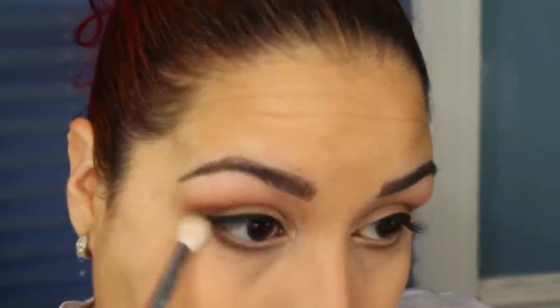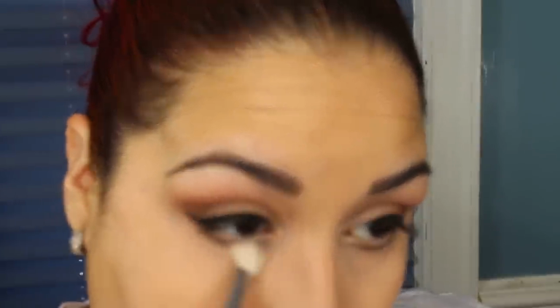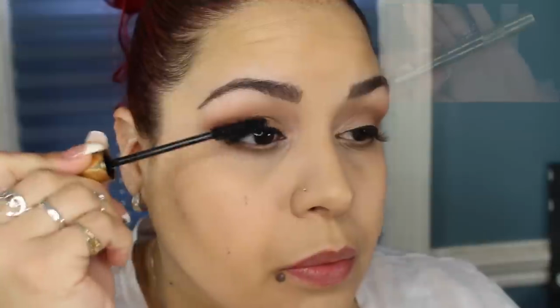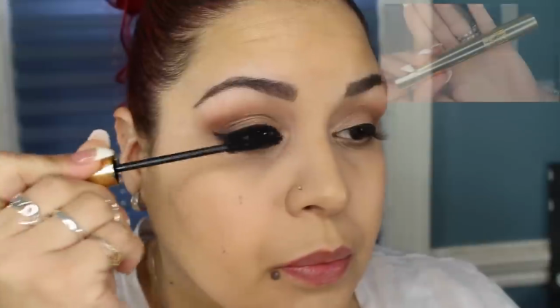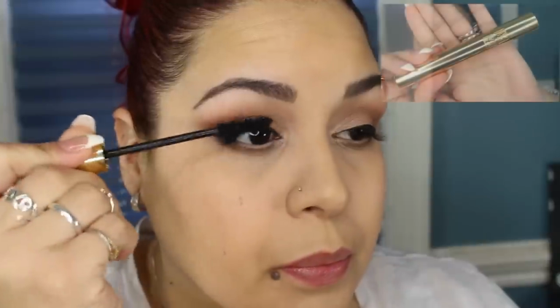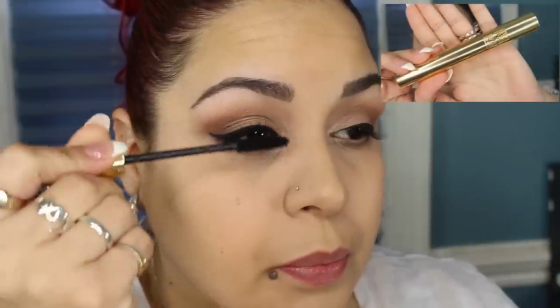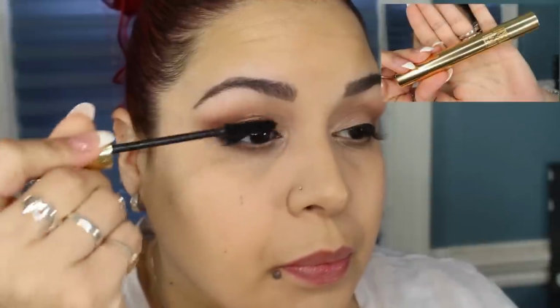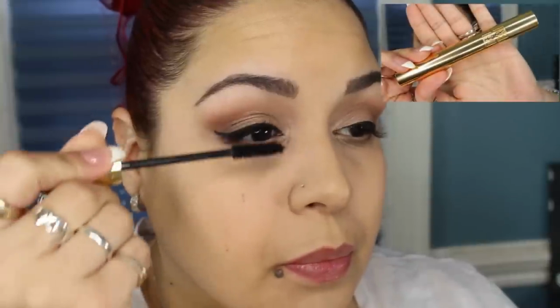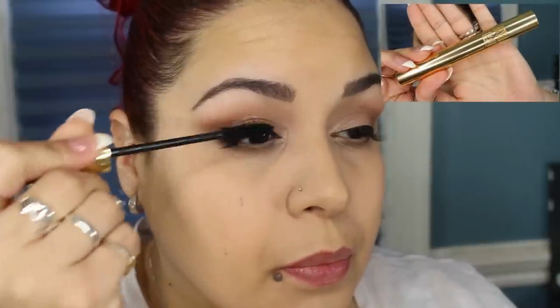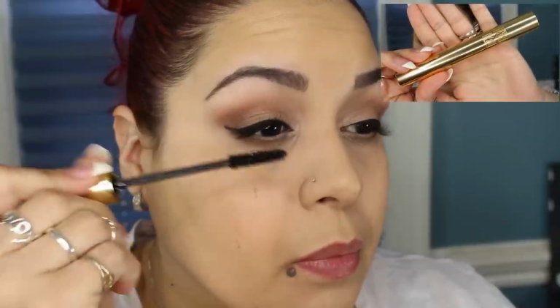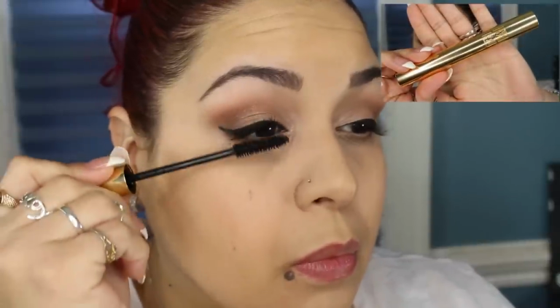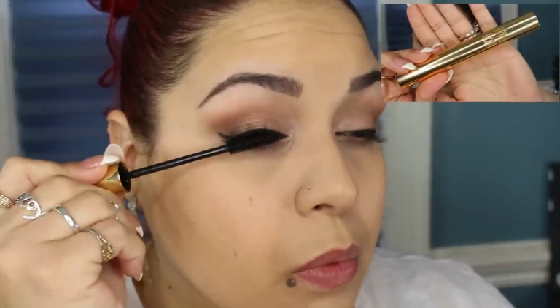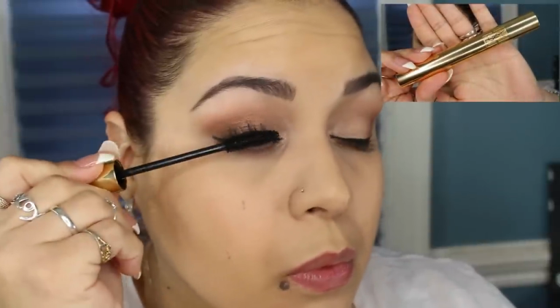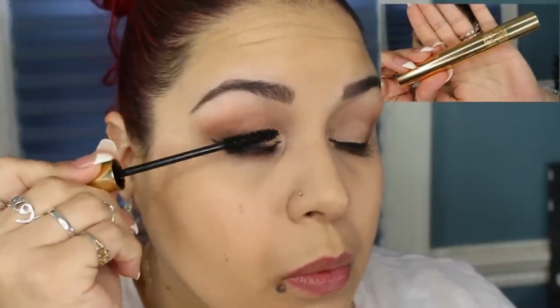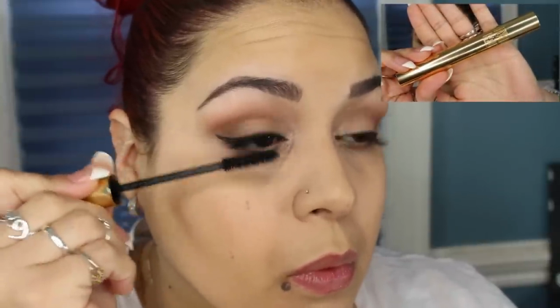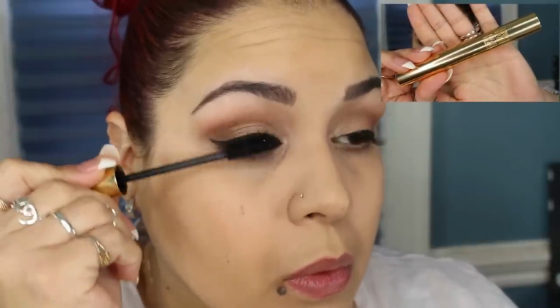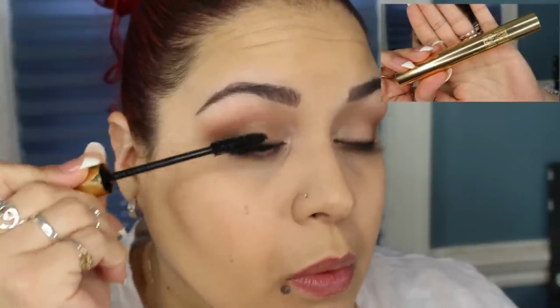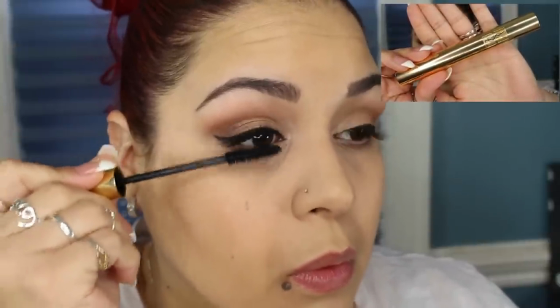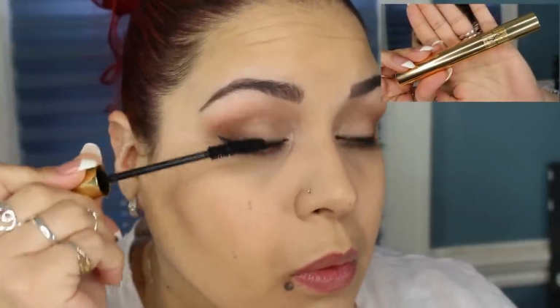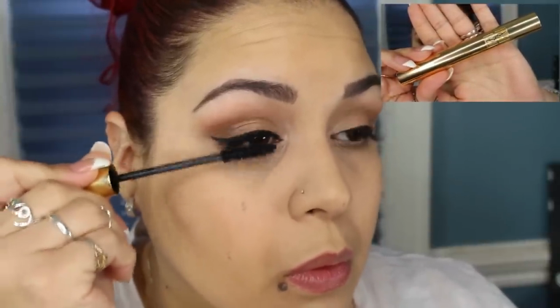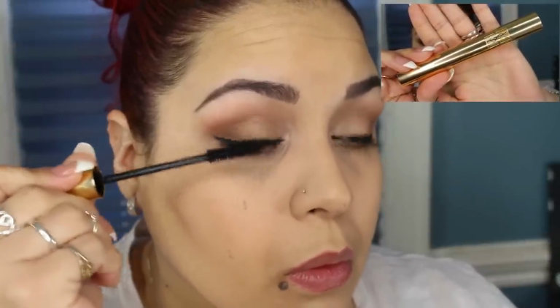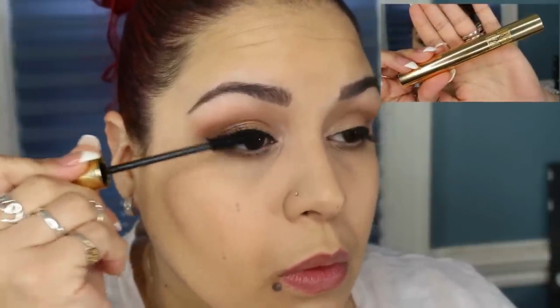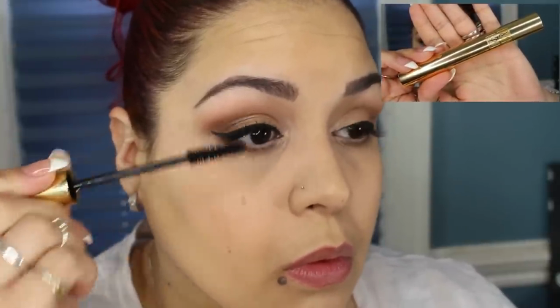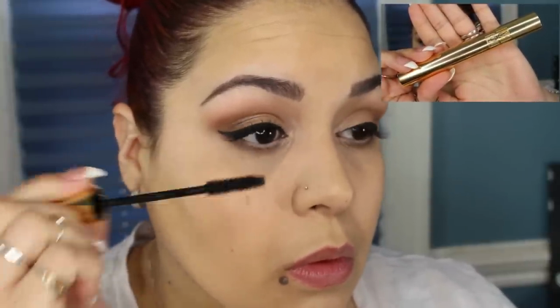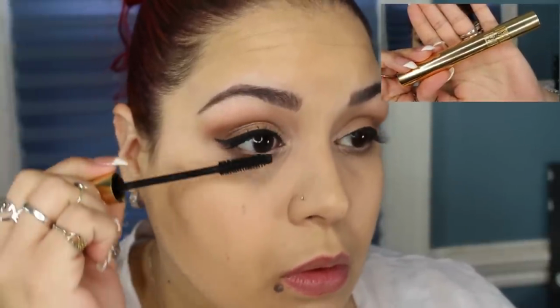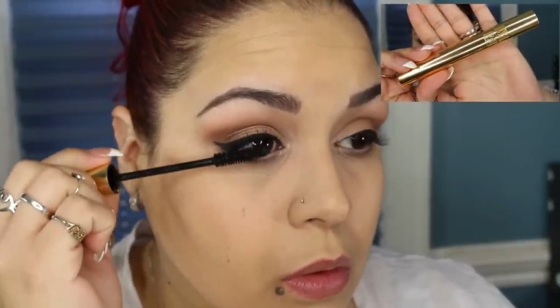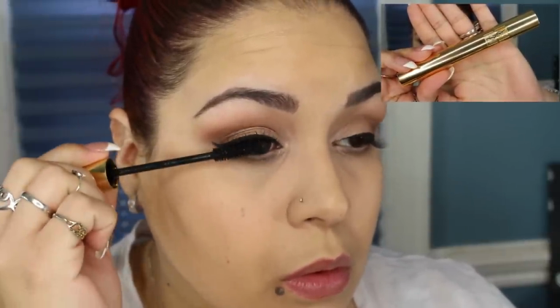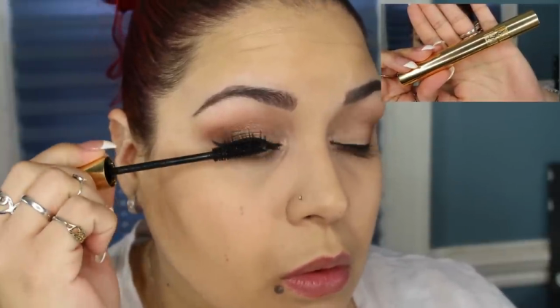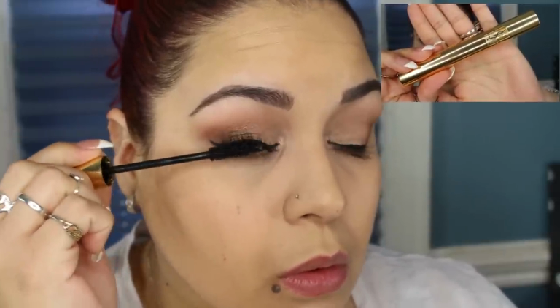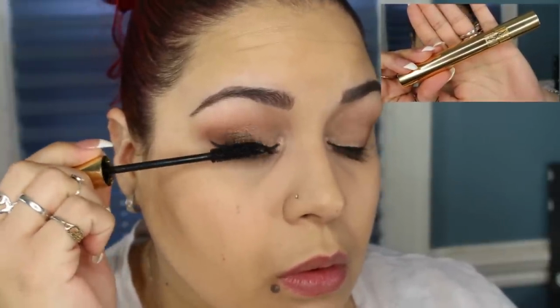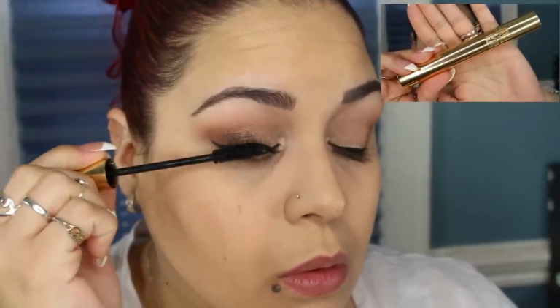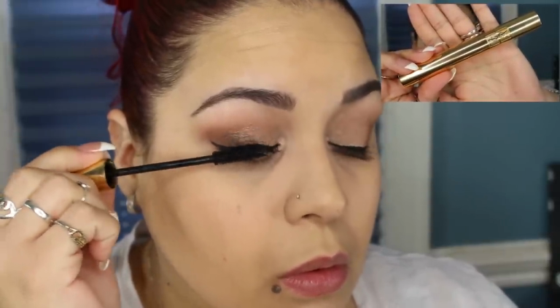For mascara, I'm going to be using my YSL Volume Effect Mascara in Black.